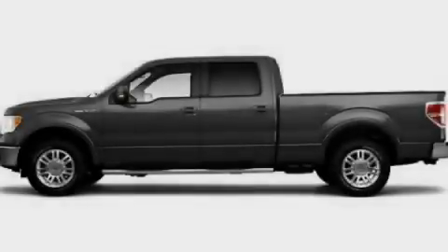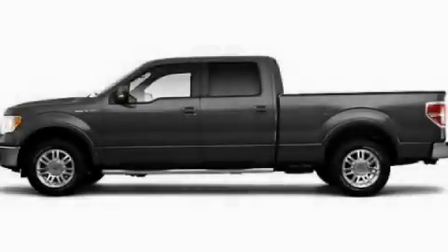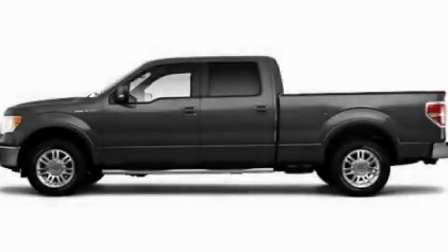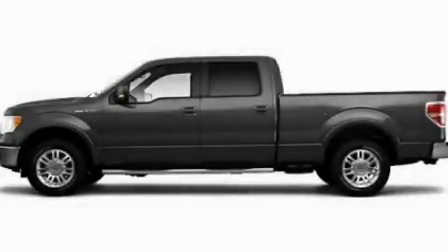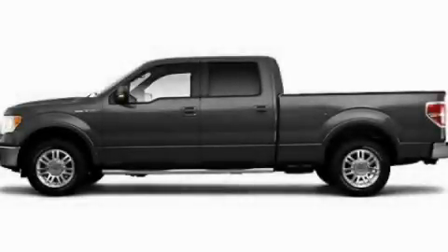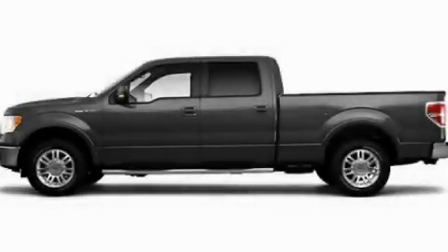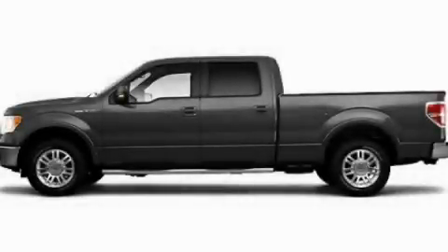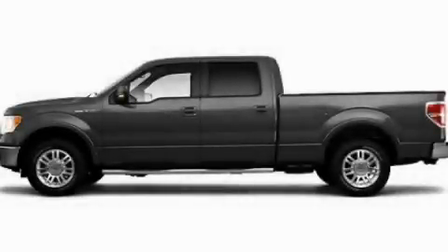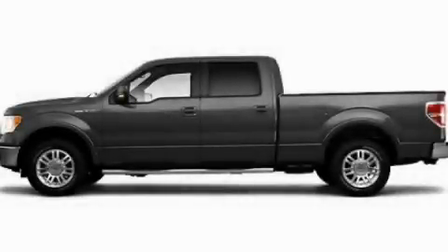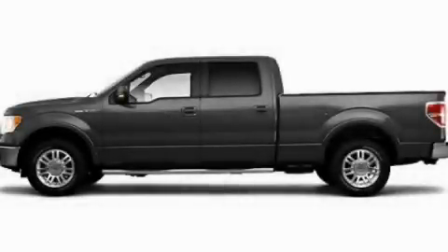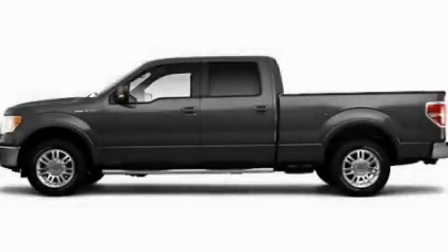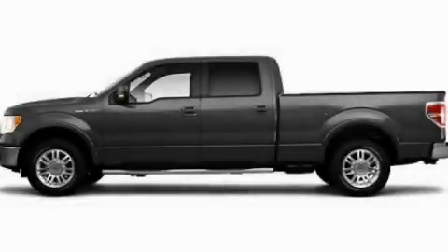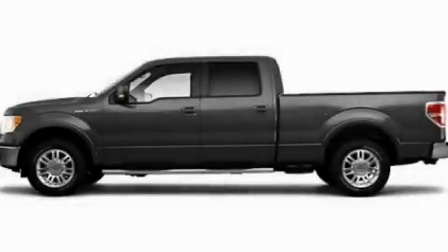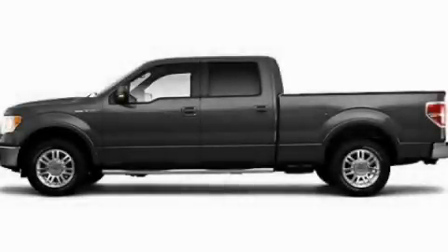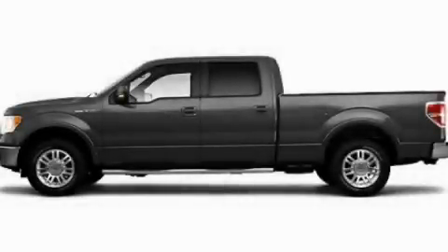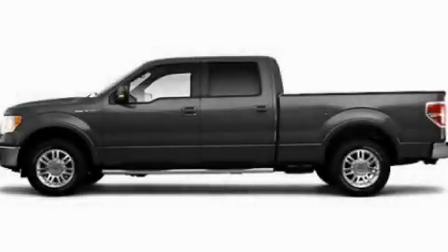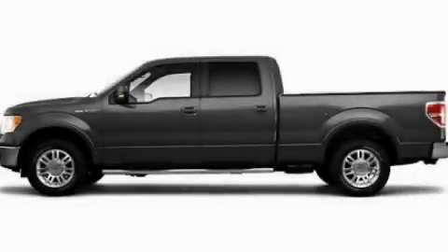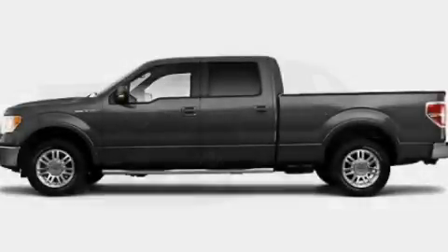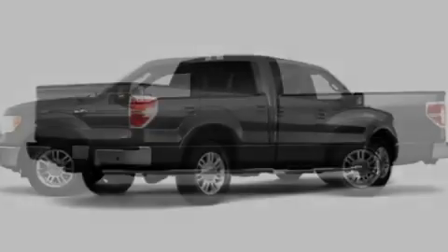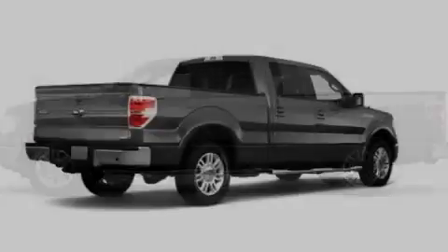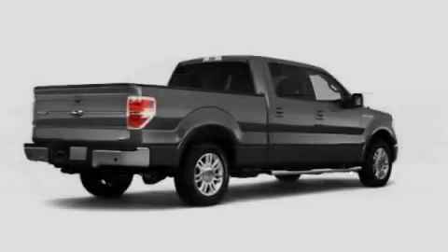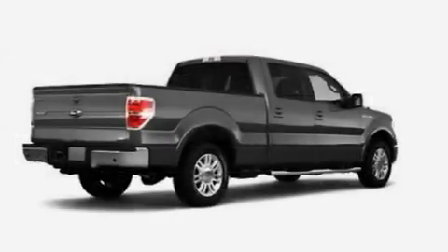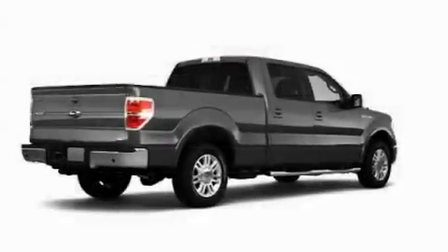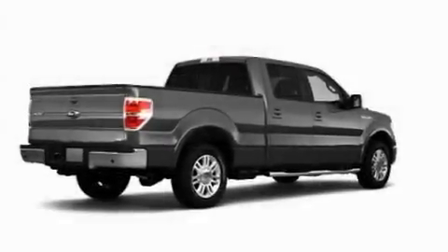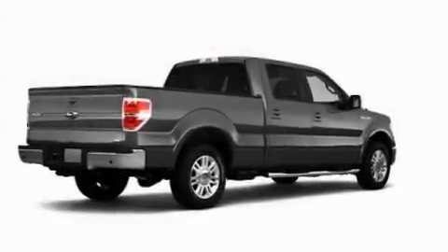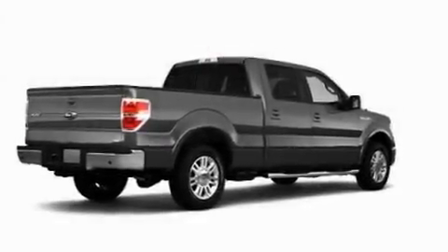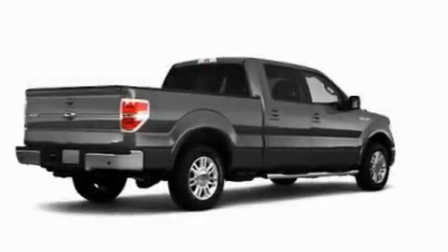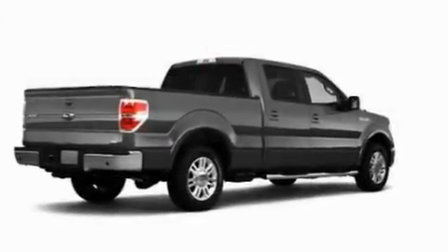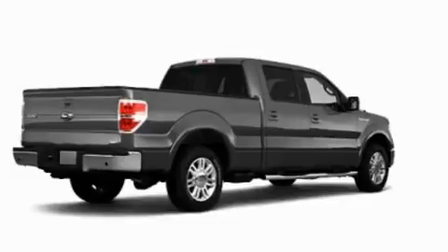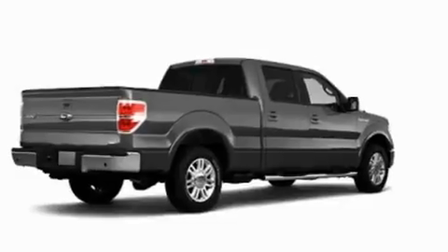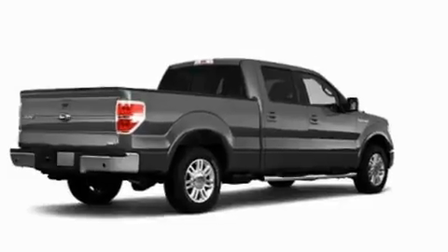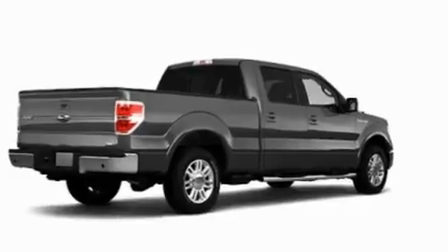This is a 2010 Ford F-150. Strong, durable, and dependable.